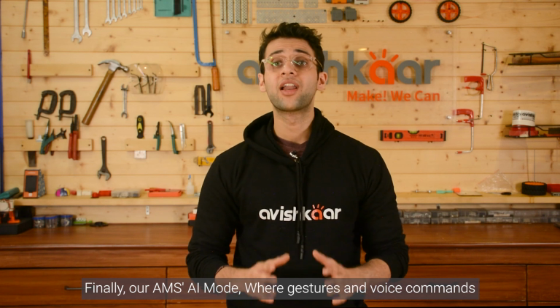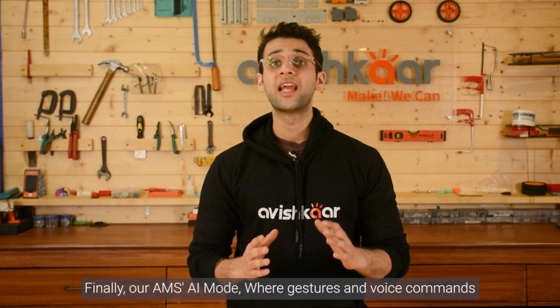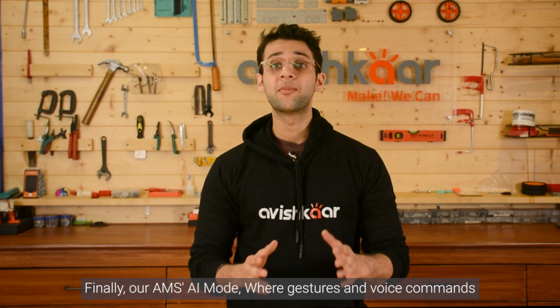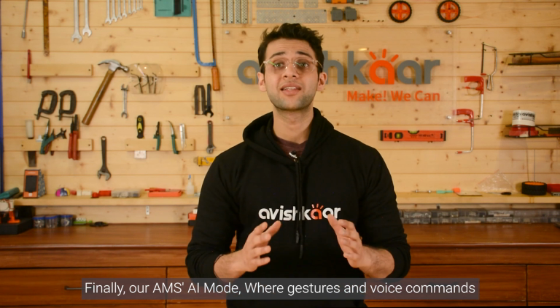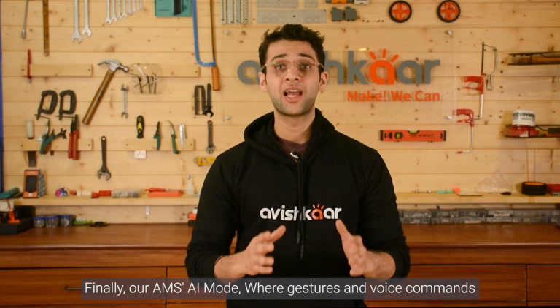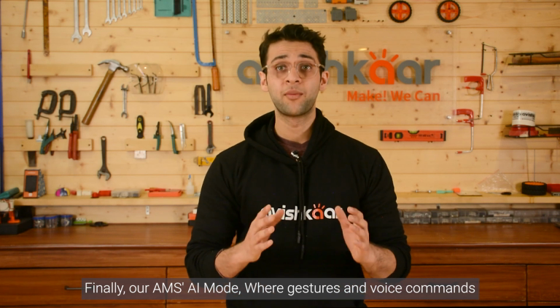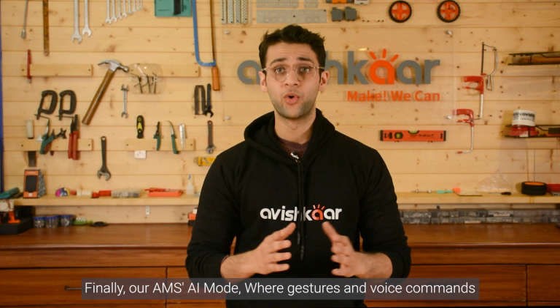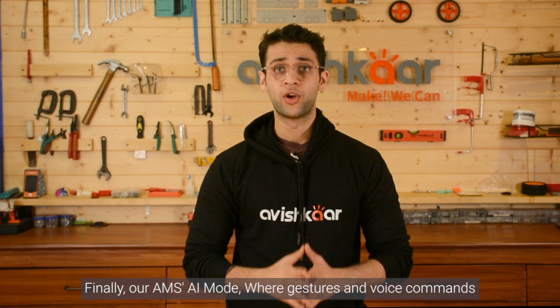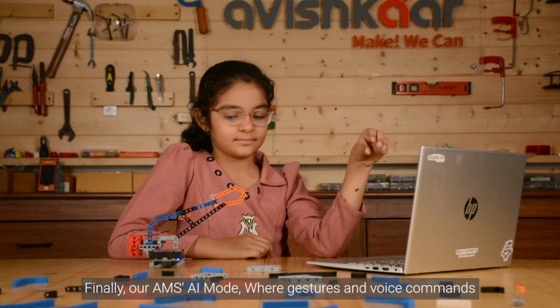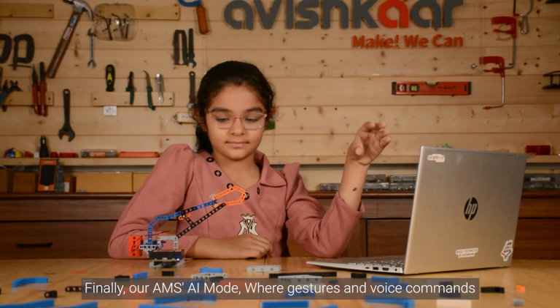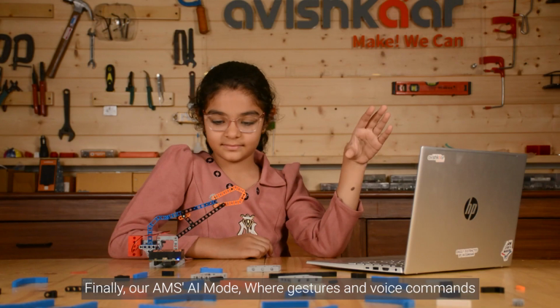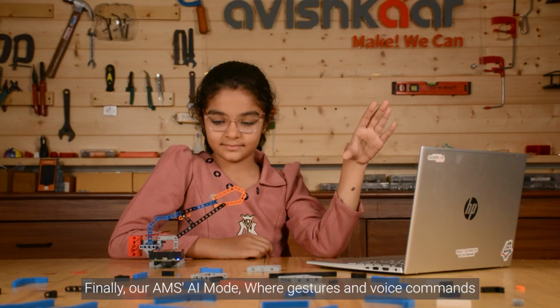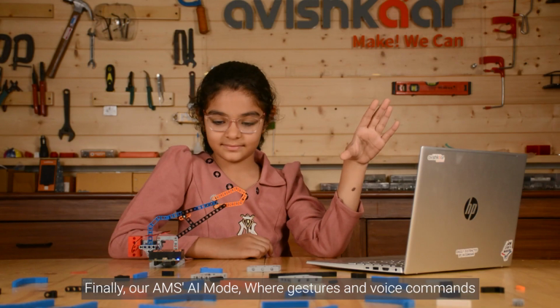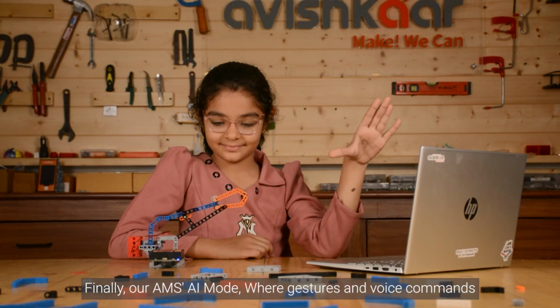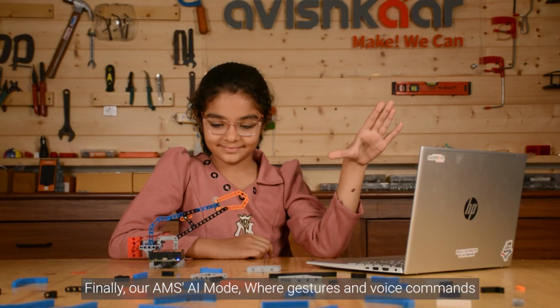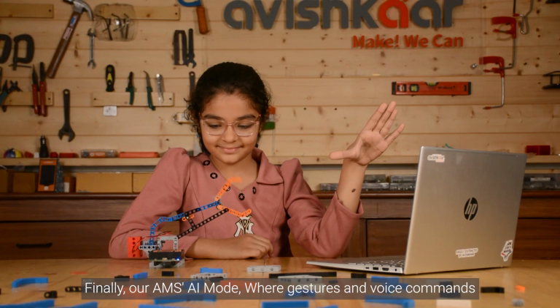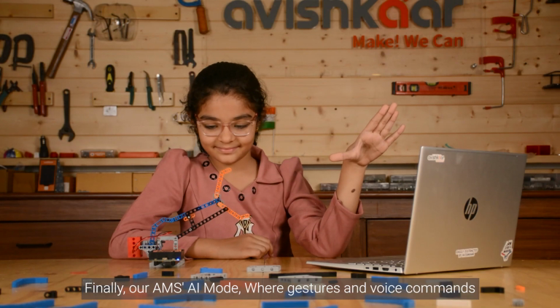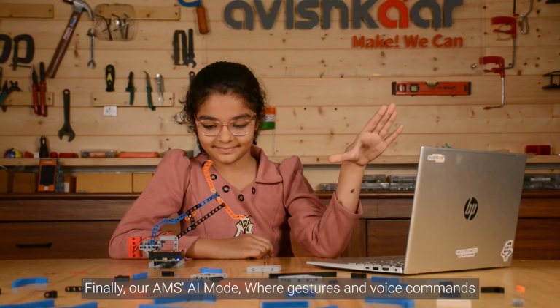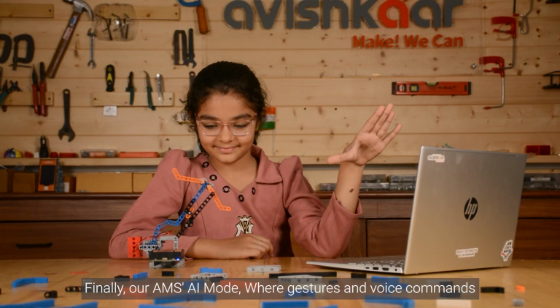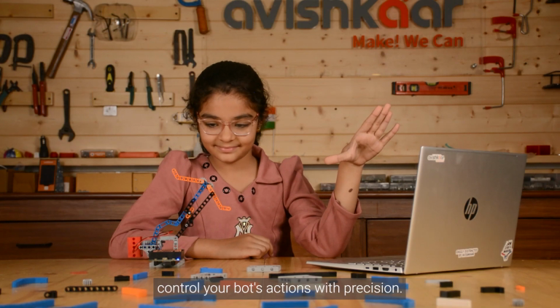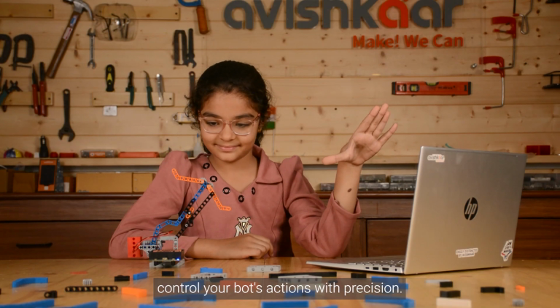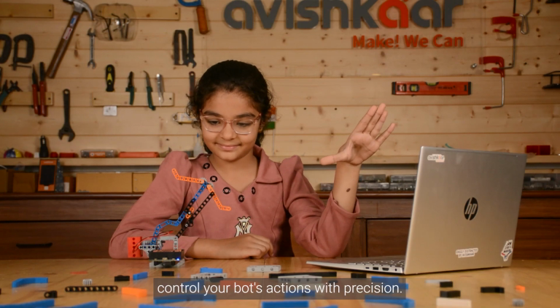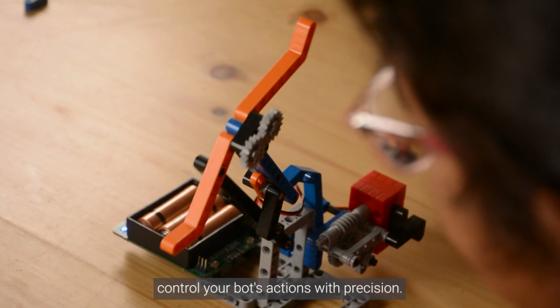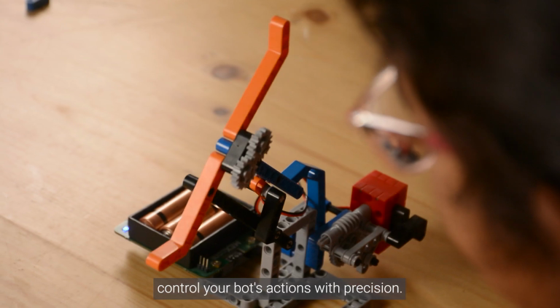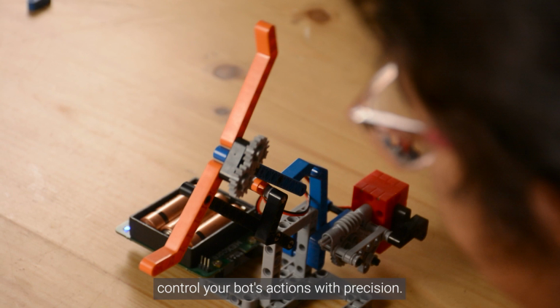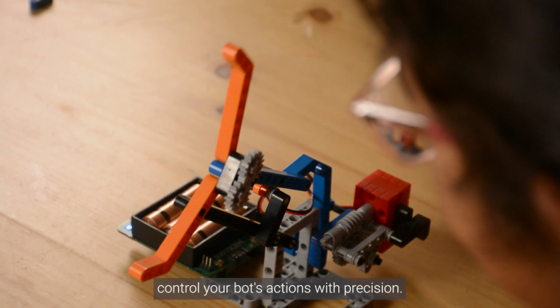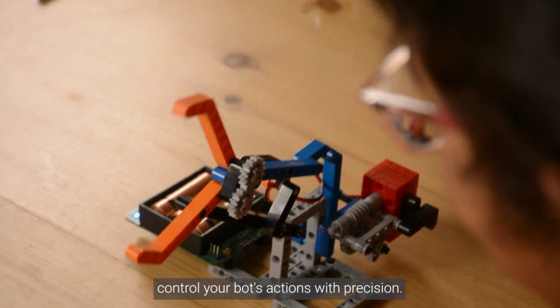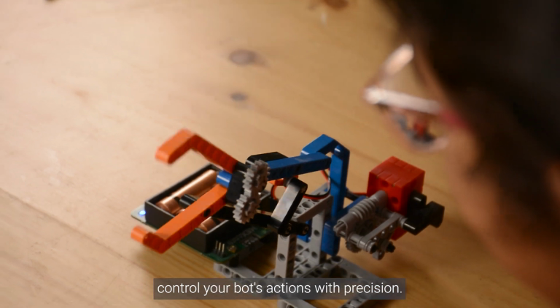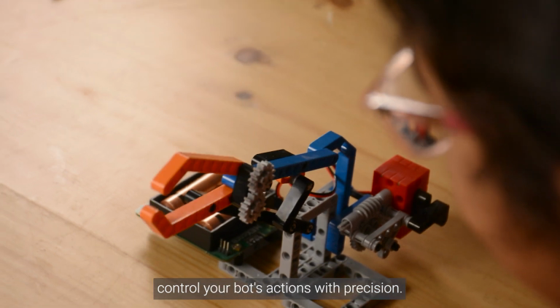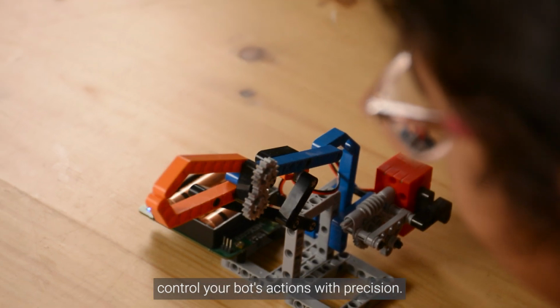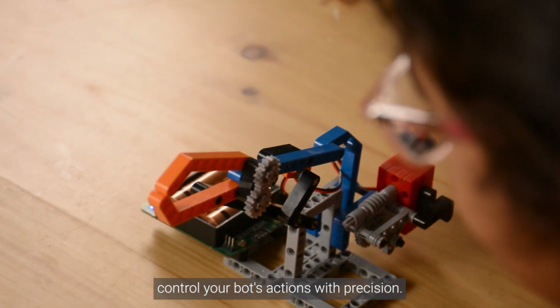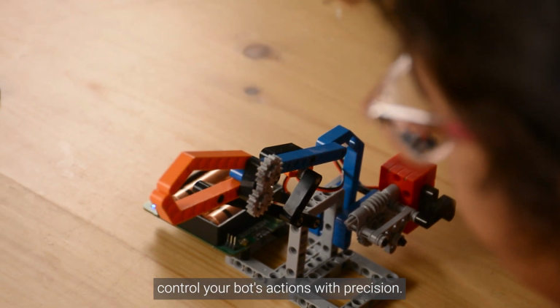And finally, our AMS AI mode, where gestures and voice commands control your bot's actions with precision.